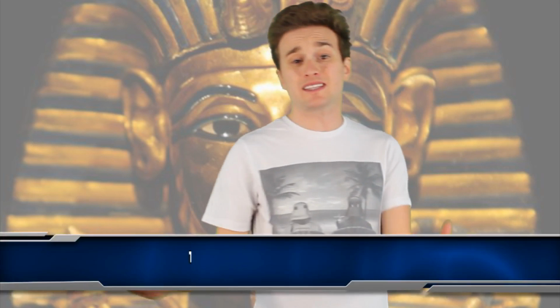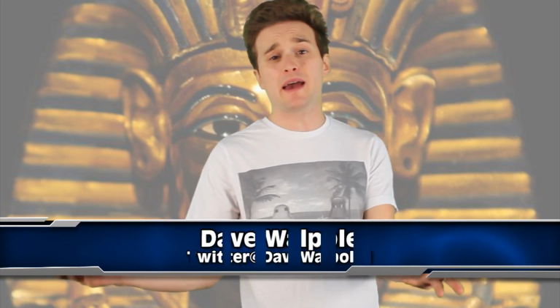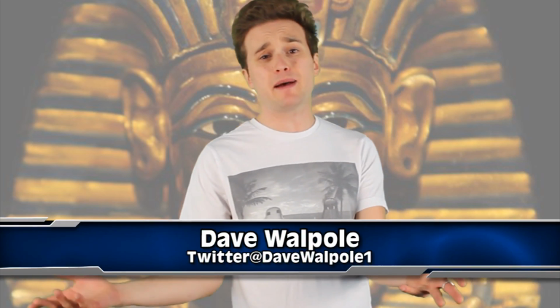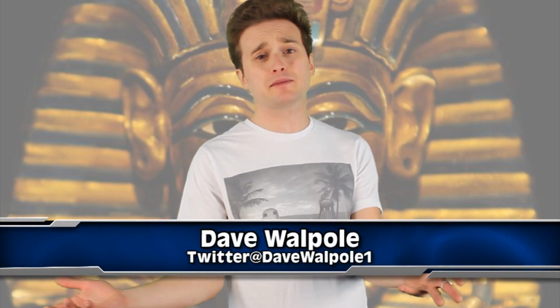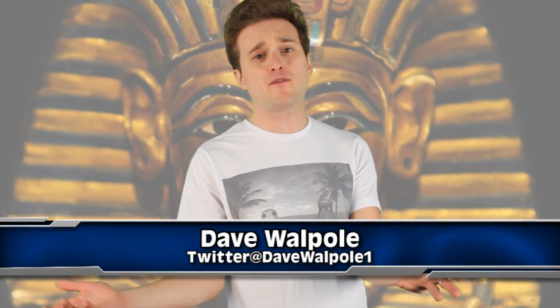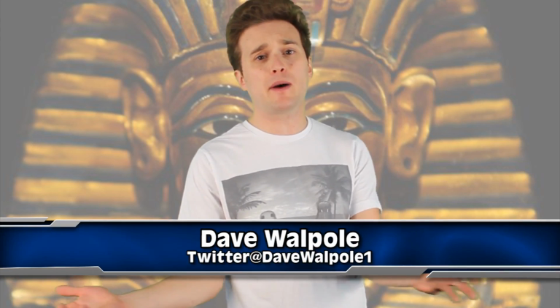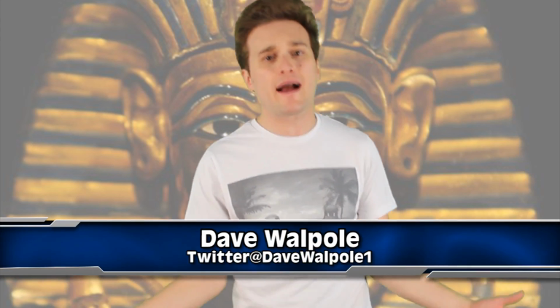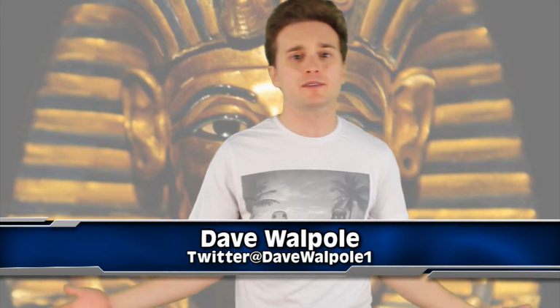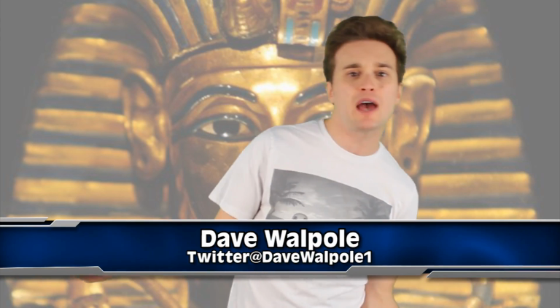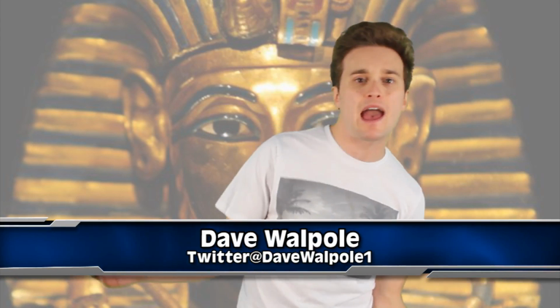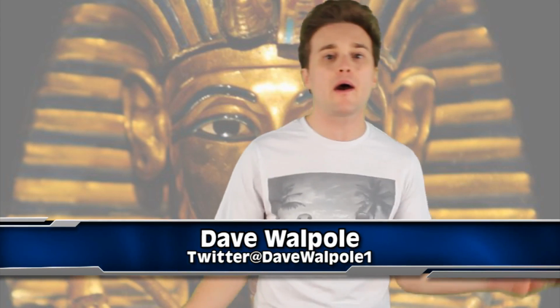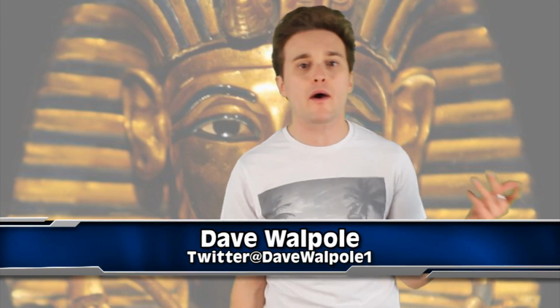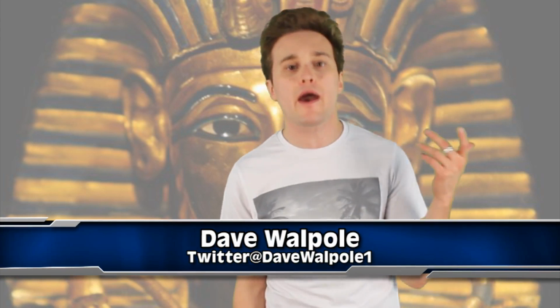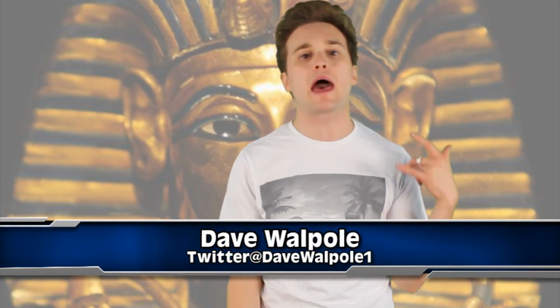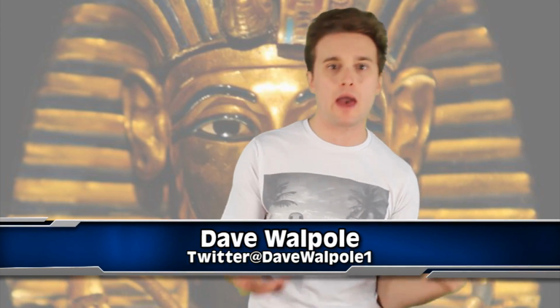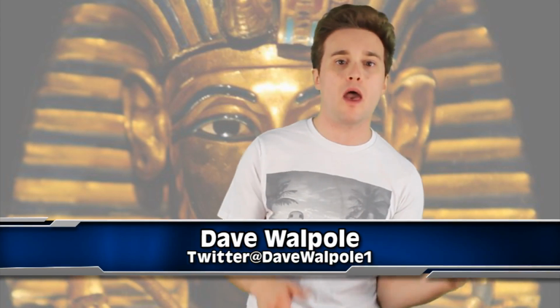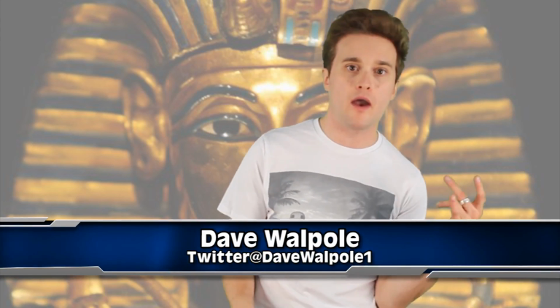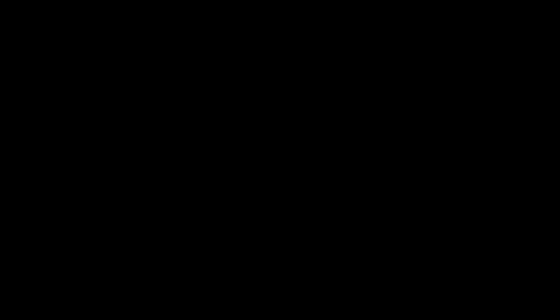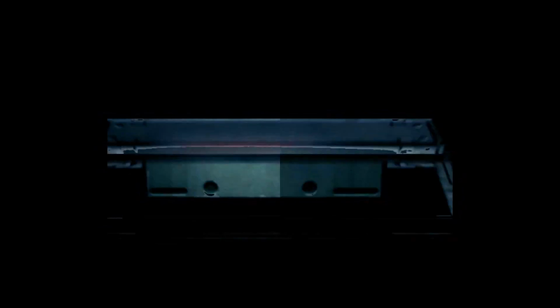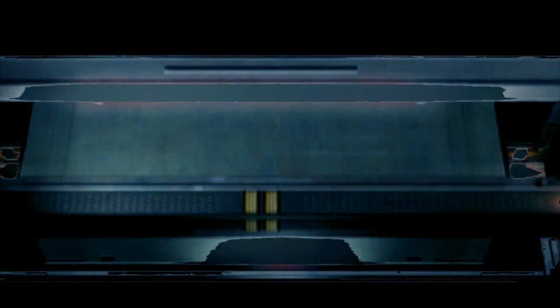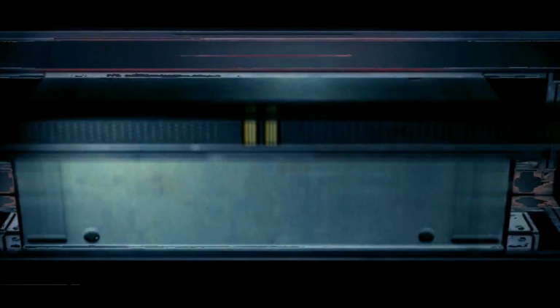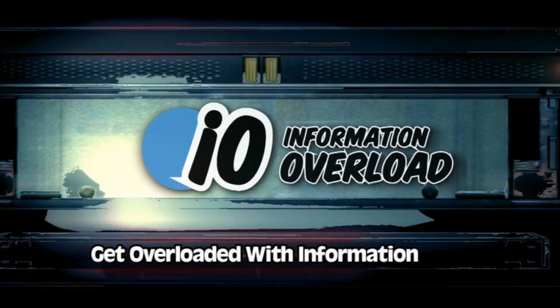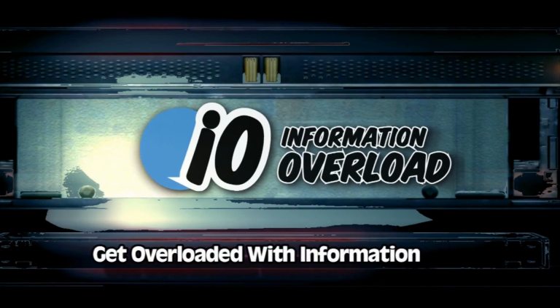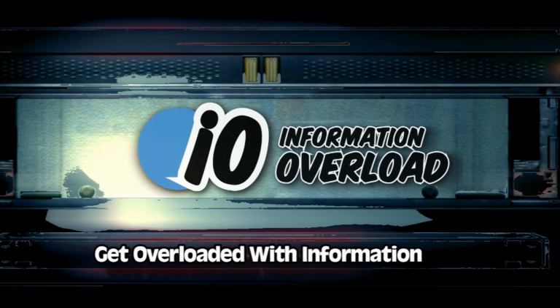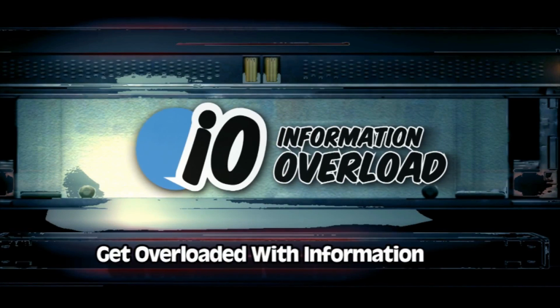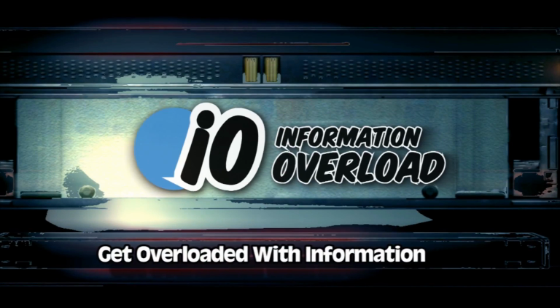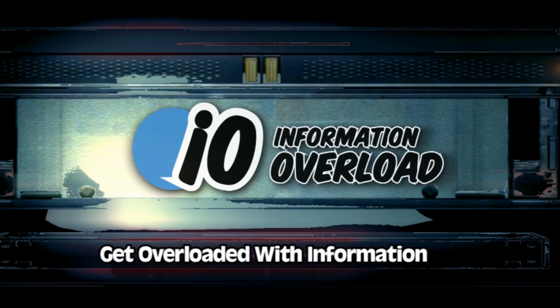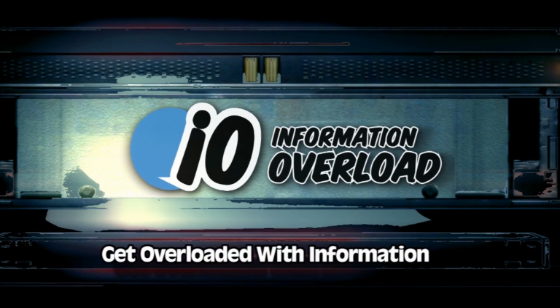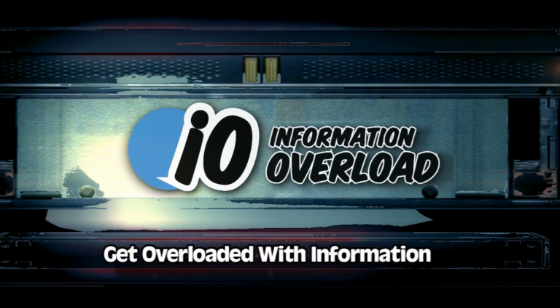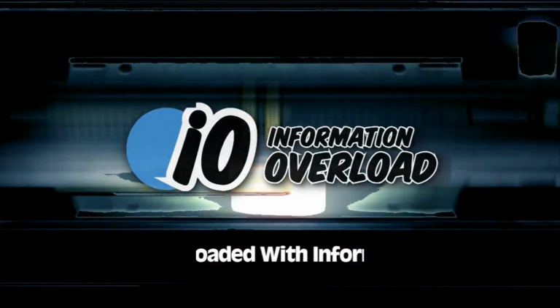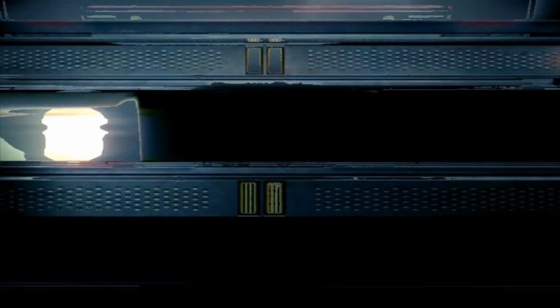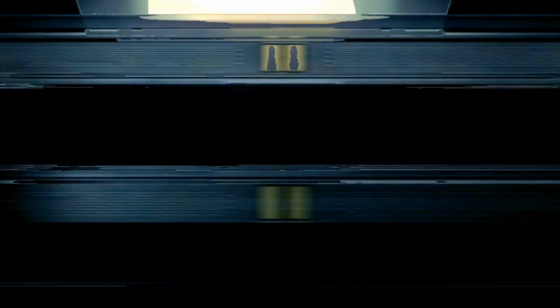What's up guys, my name's Dave Wapel, welcome to the show.